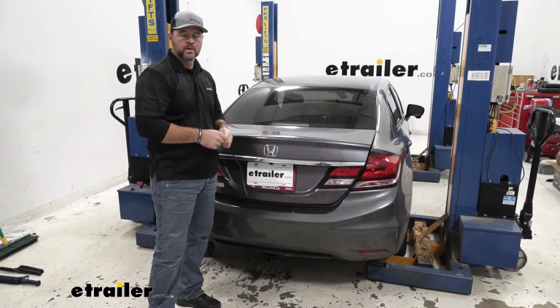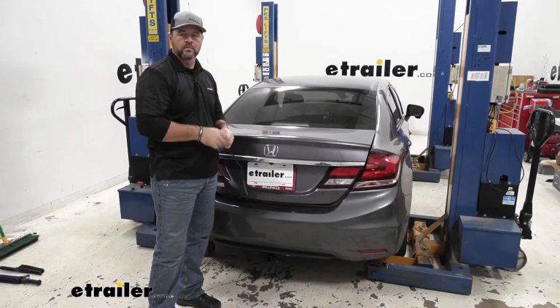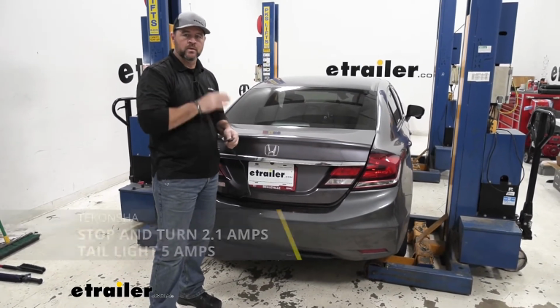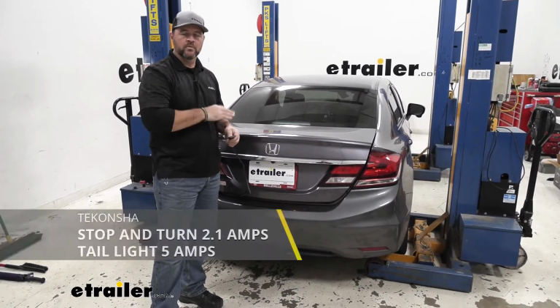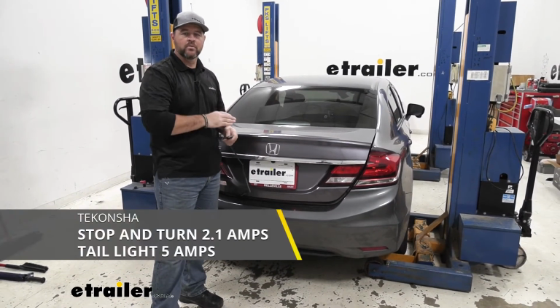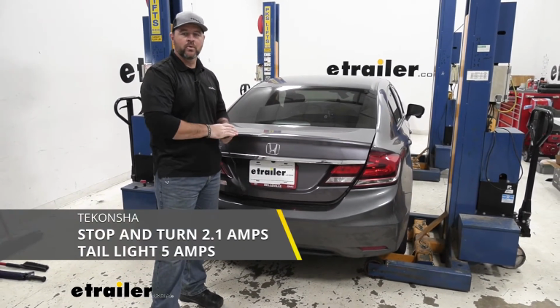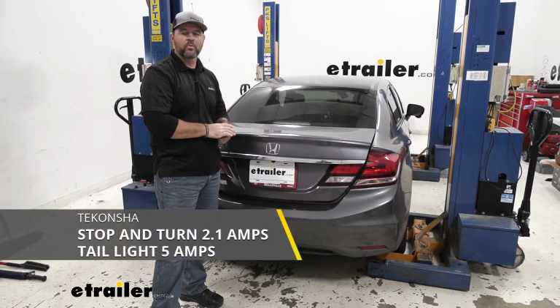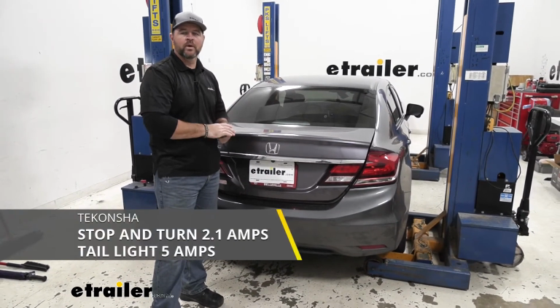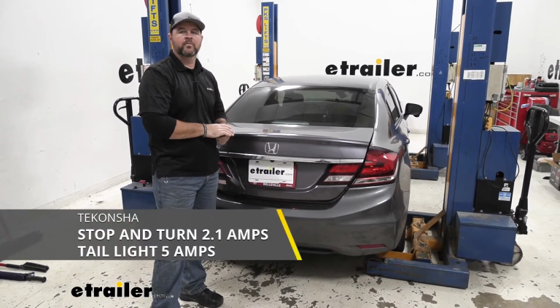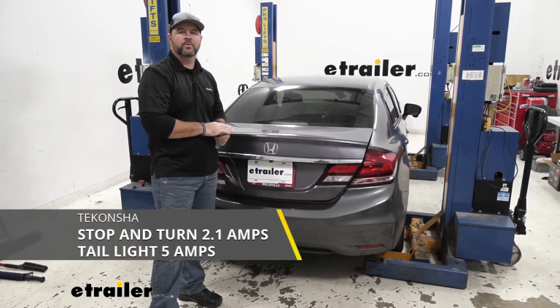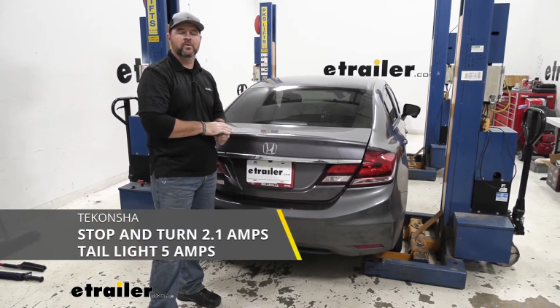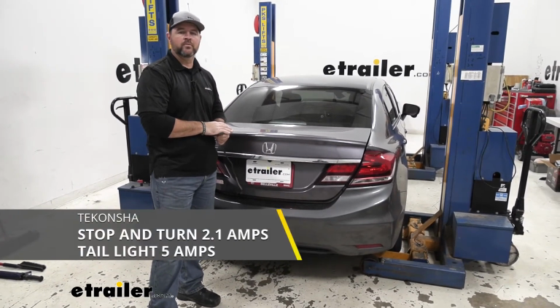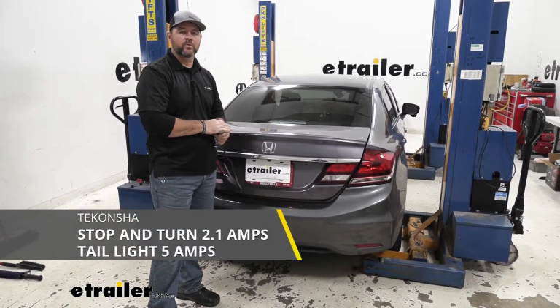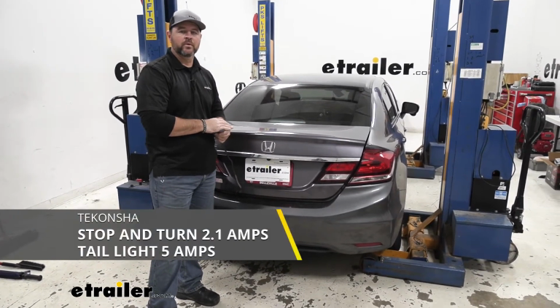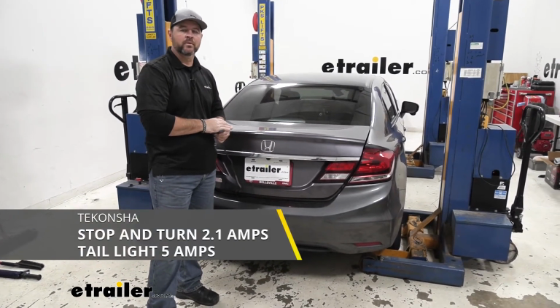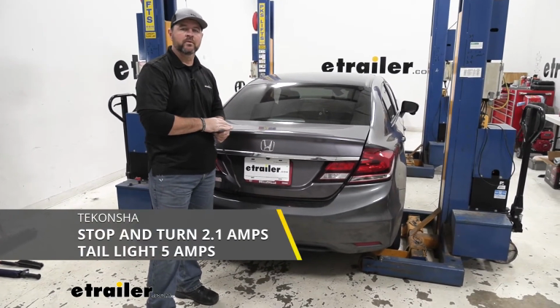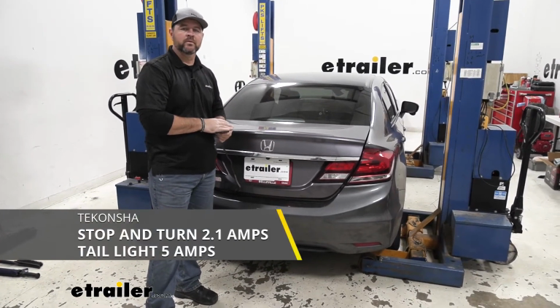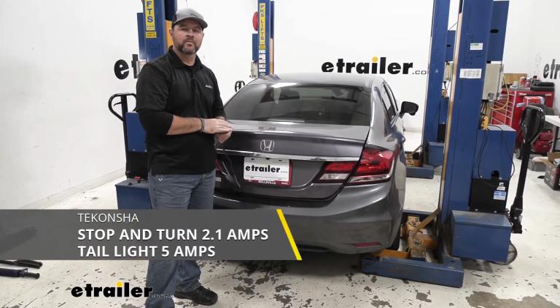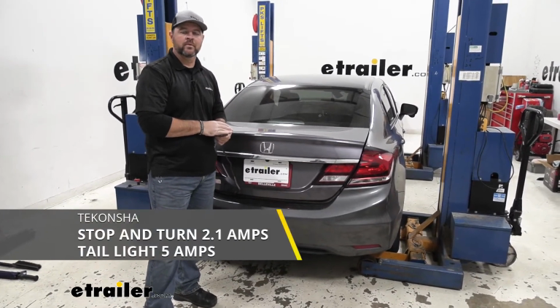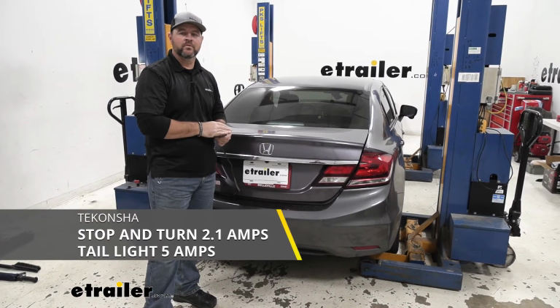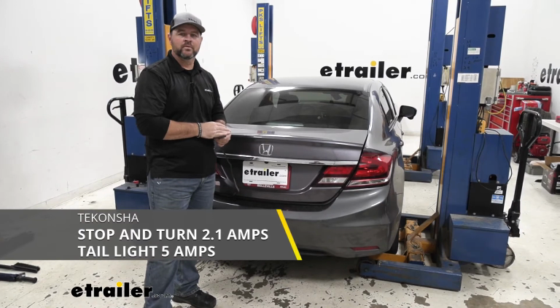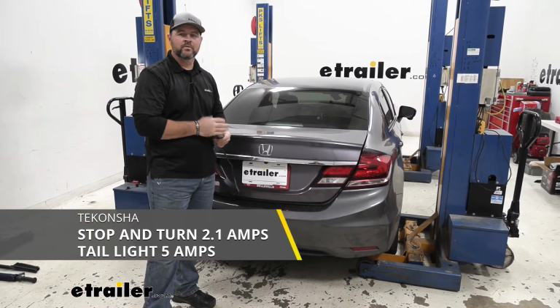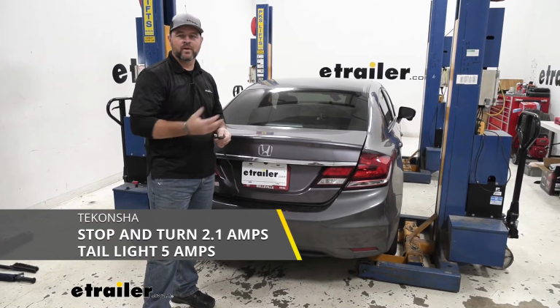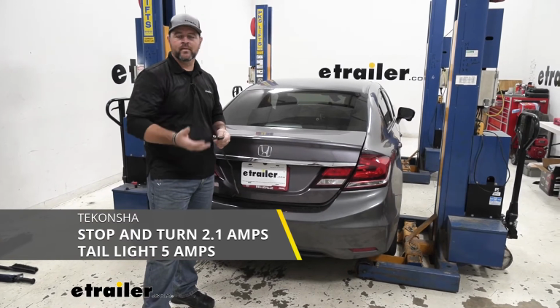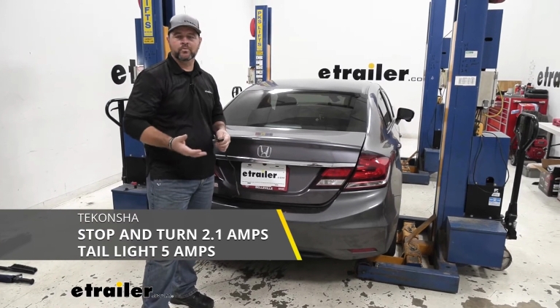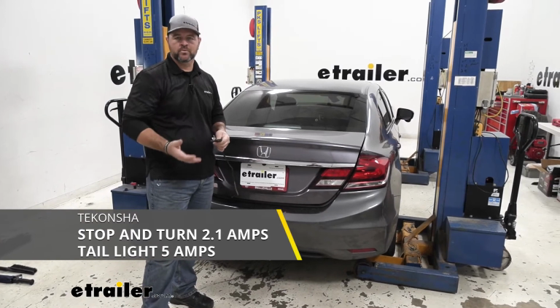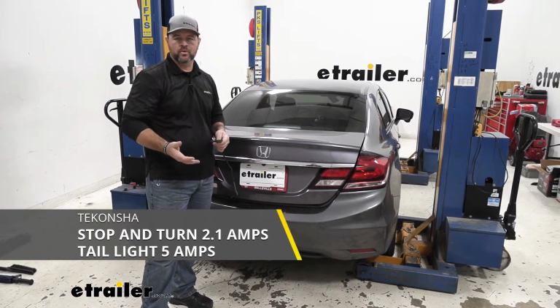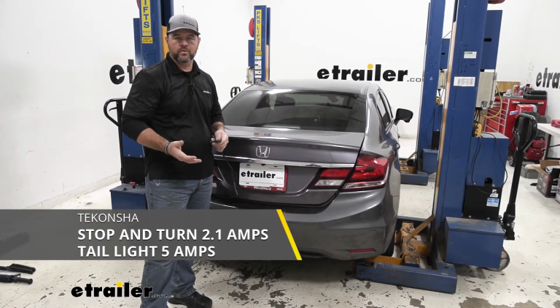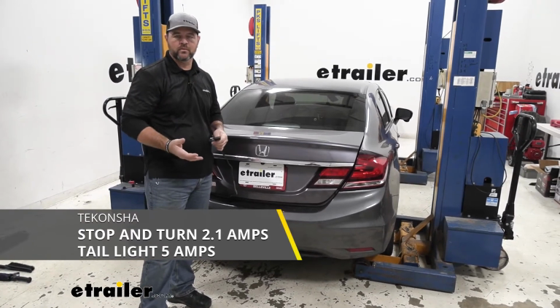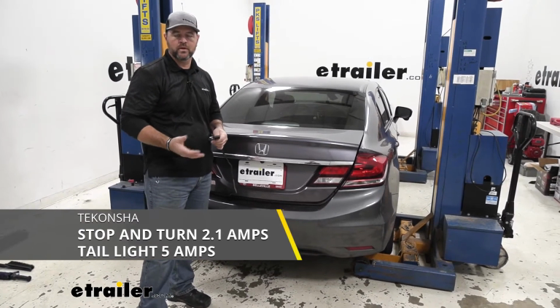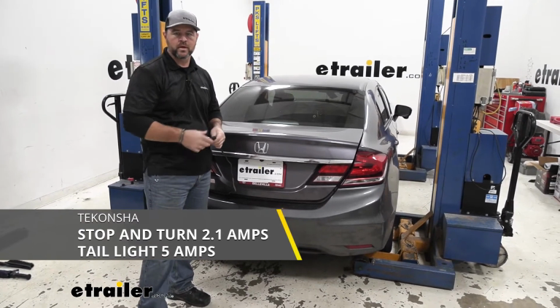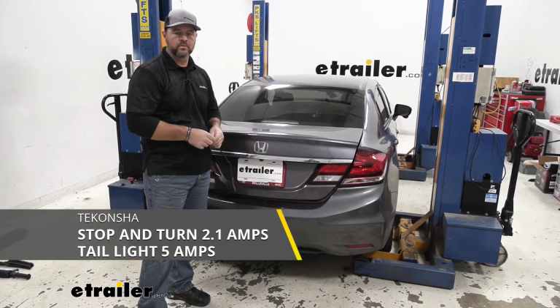It's going to give you 2.1 amps per circuit for your stop and turn signals, and 5 amps per circuit for your tail lights.